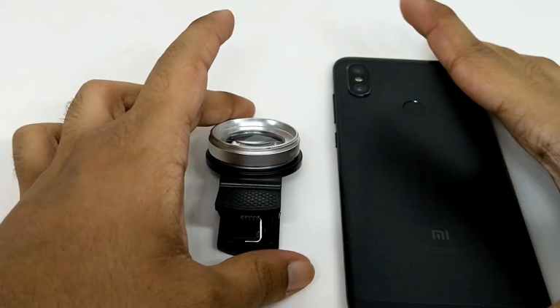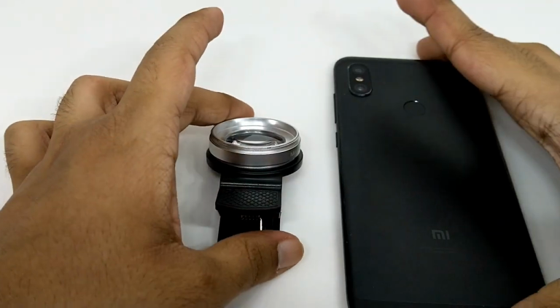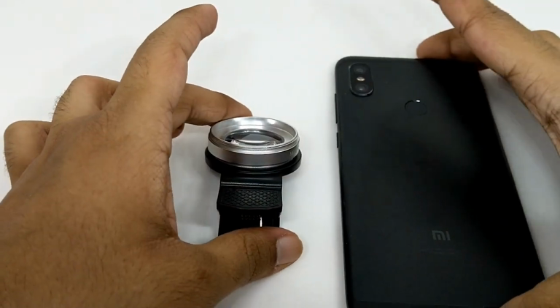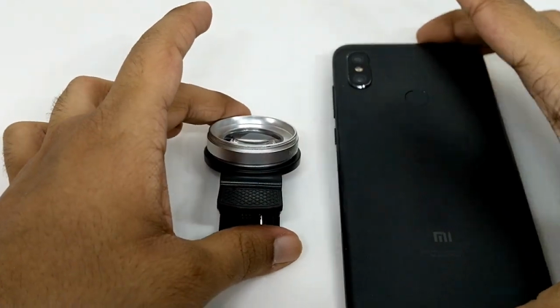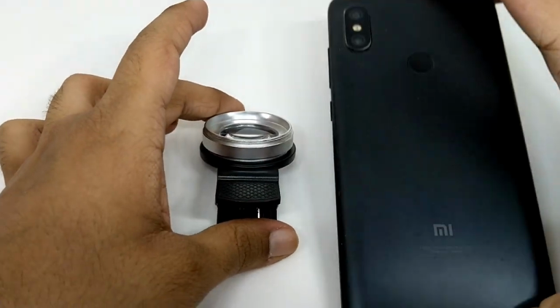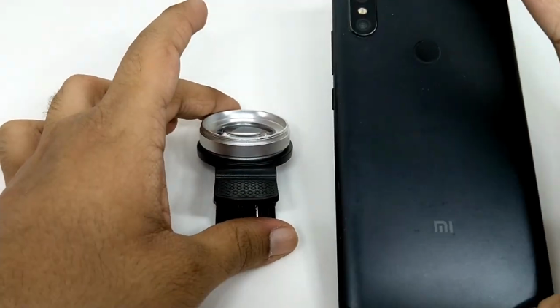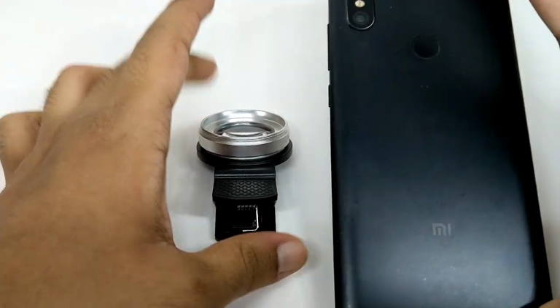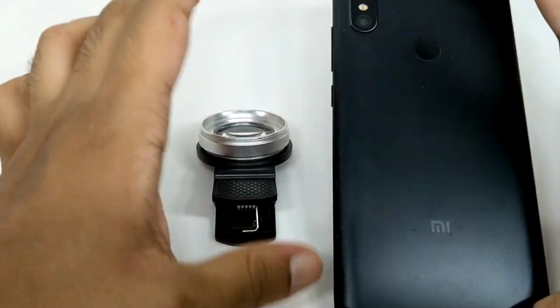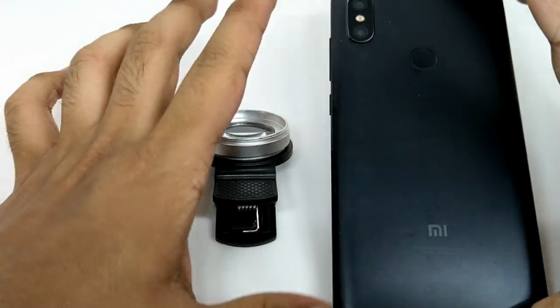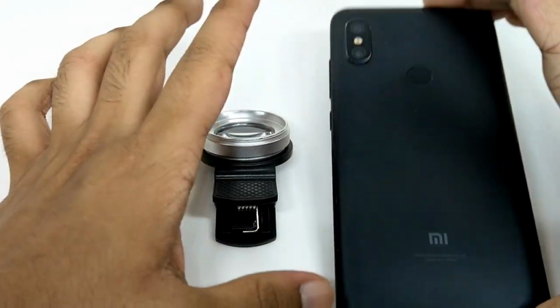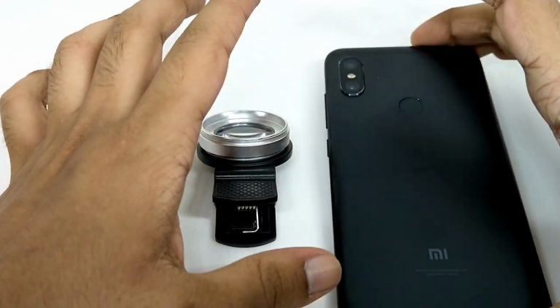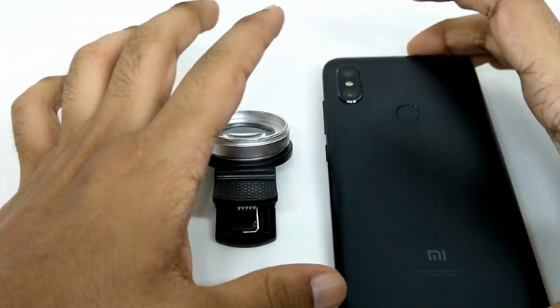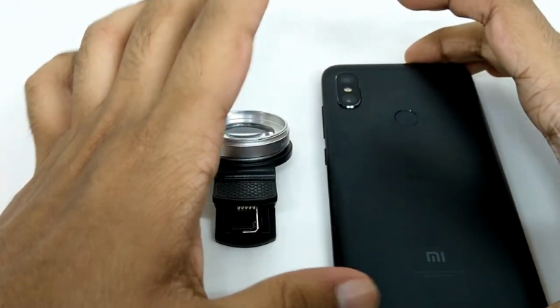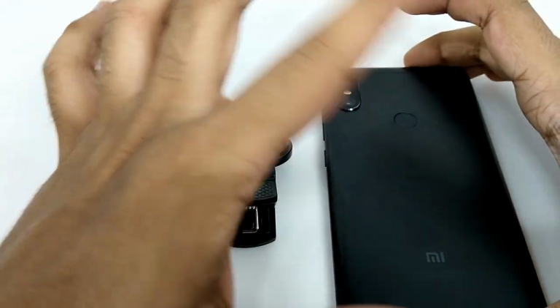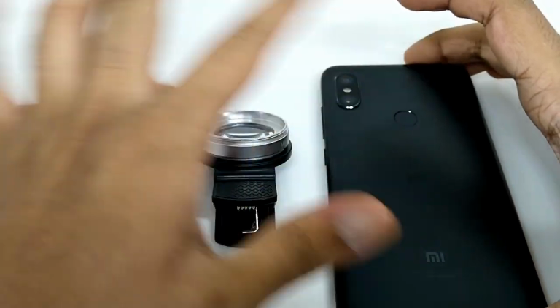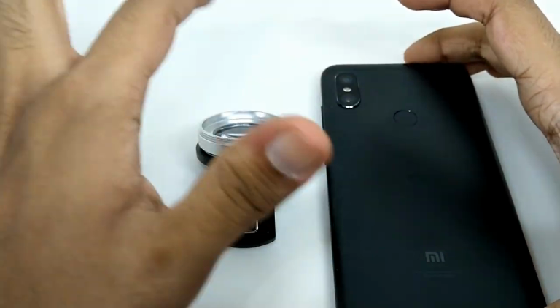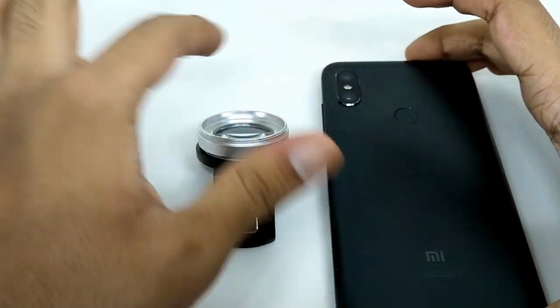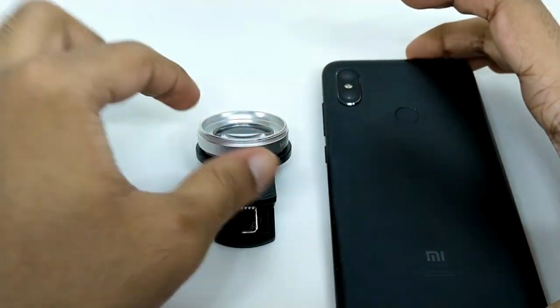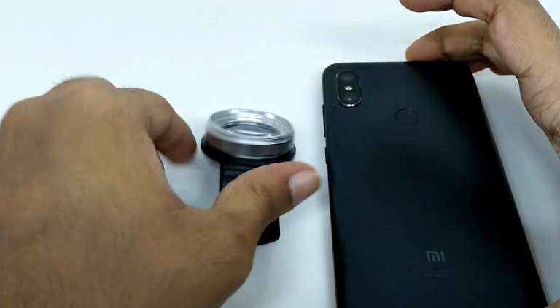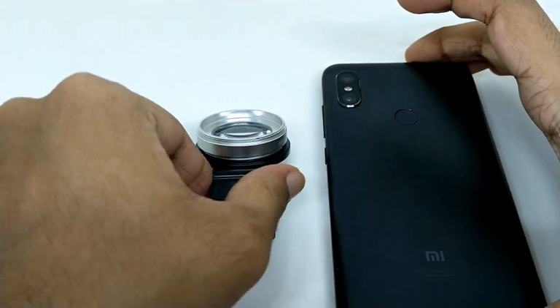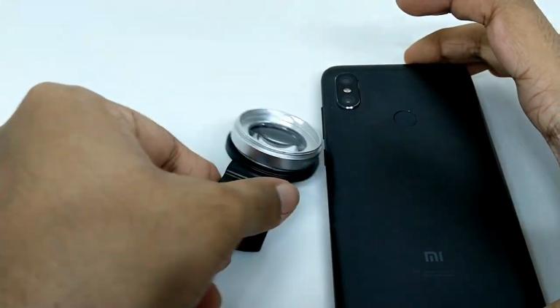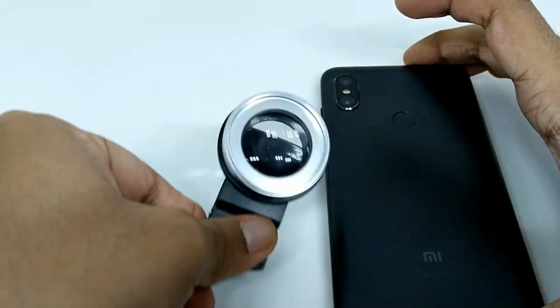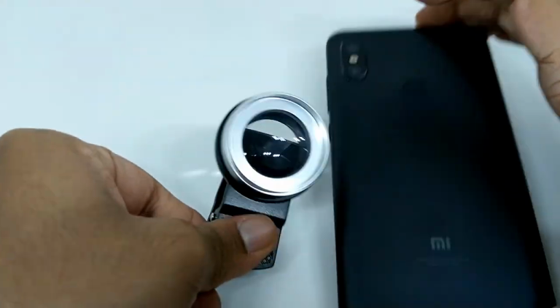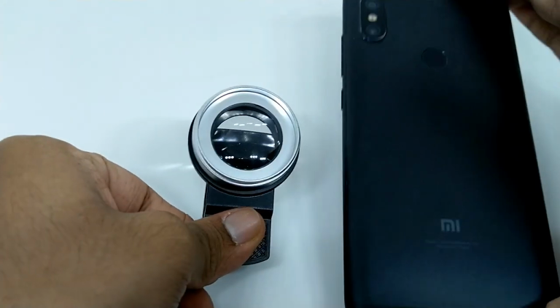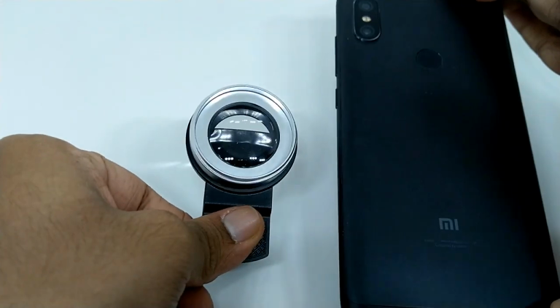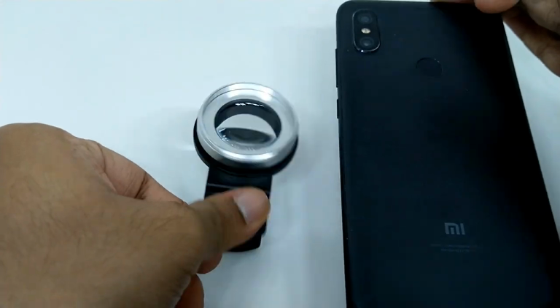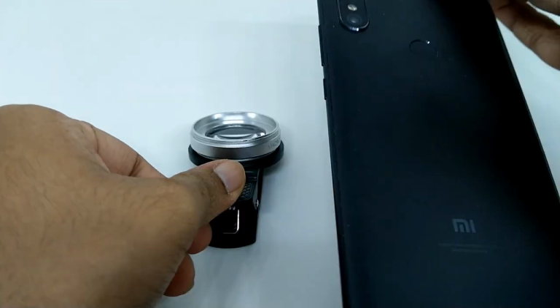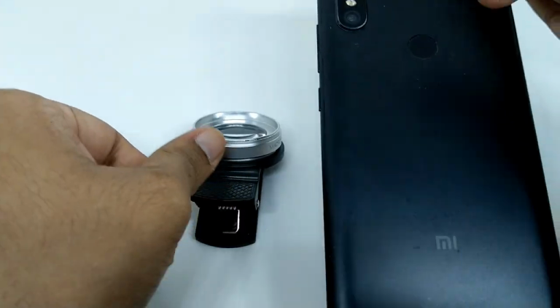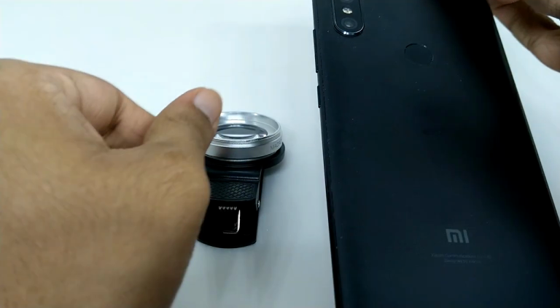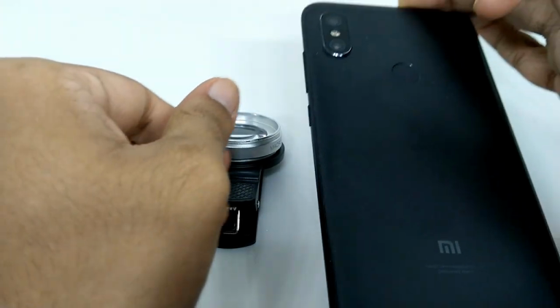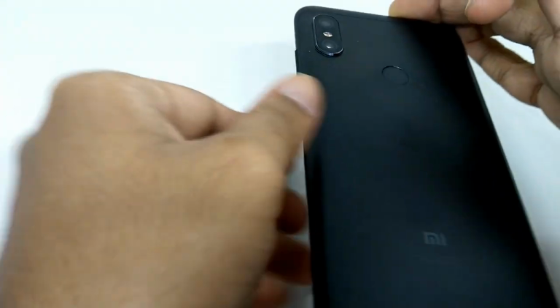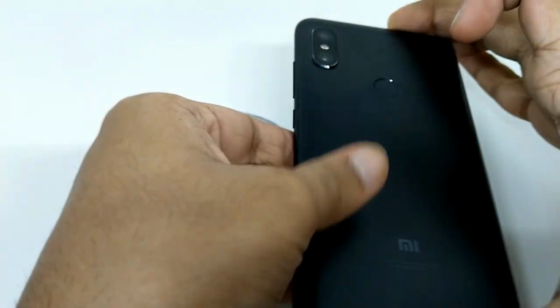Hey, so let's see how we can use this Amputive 15x macro lens for any device.